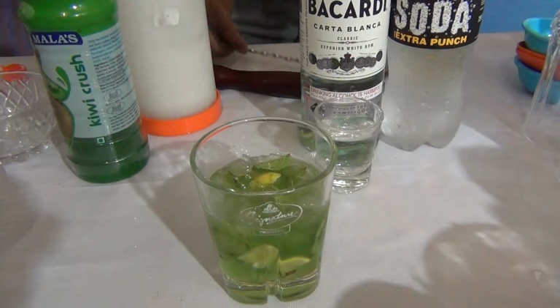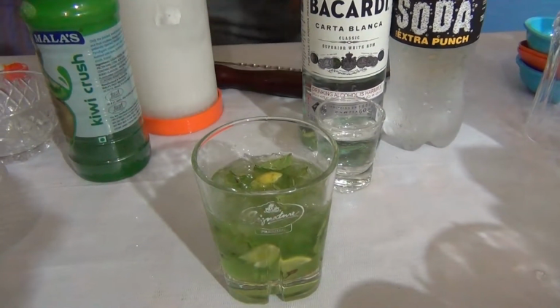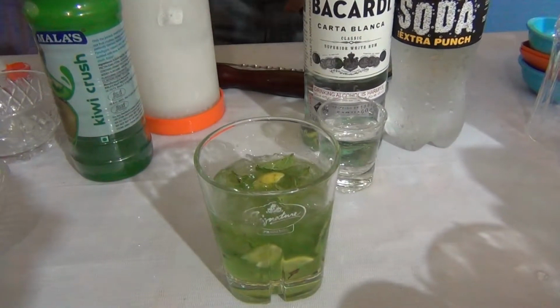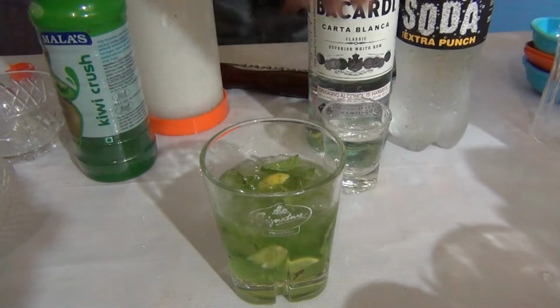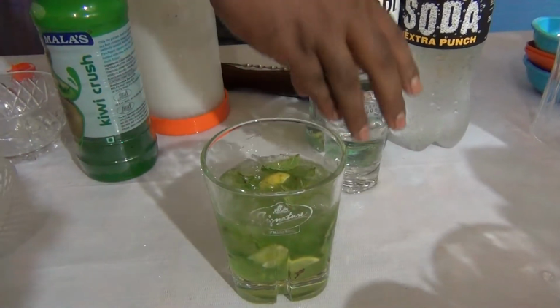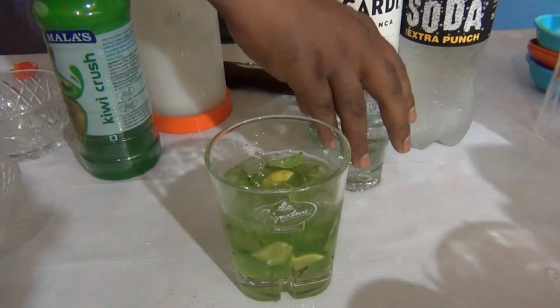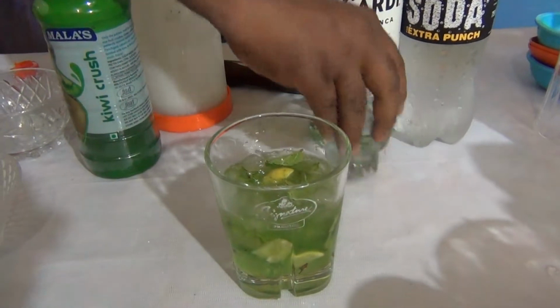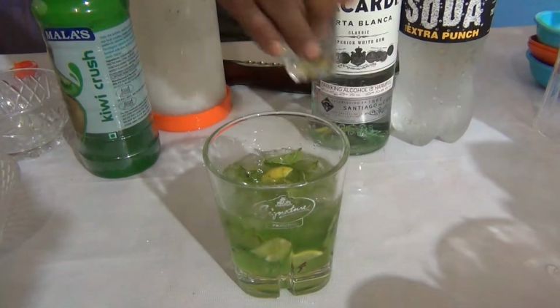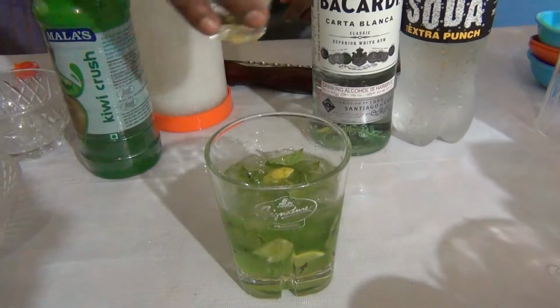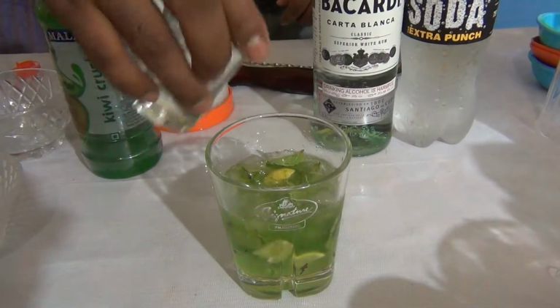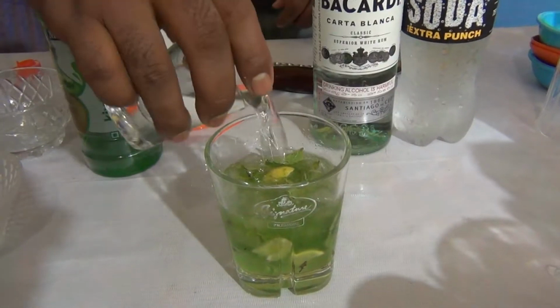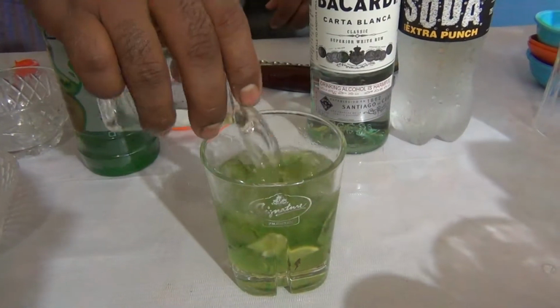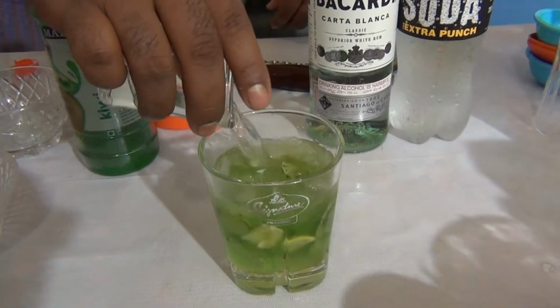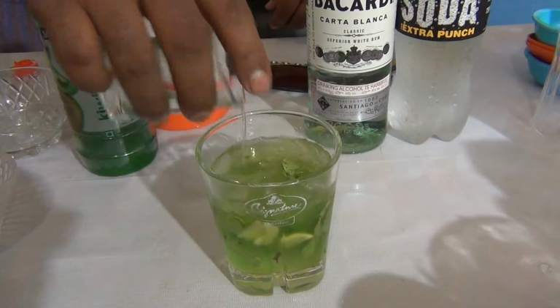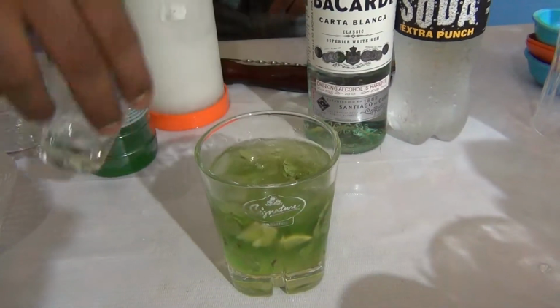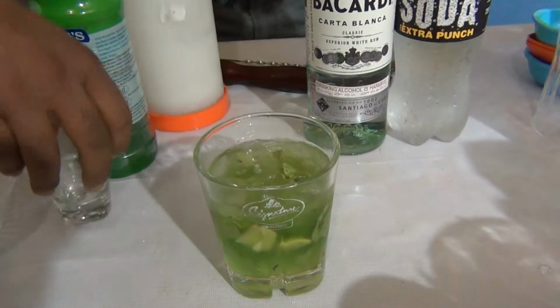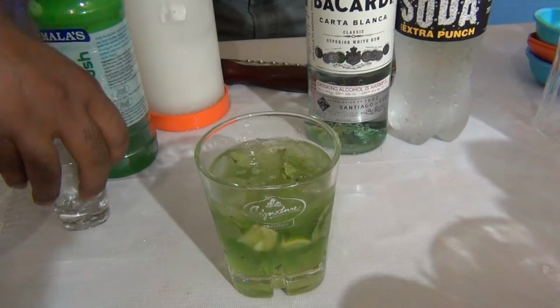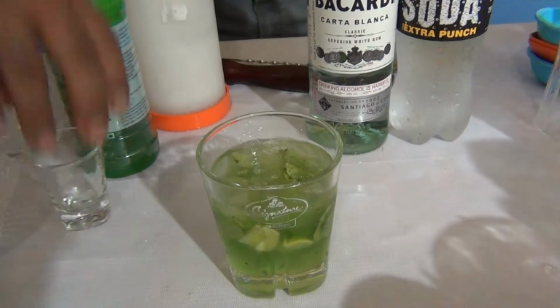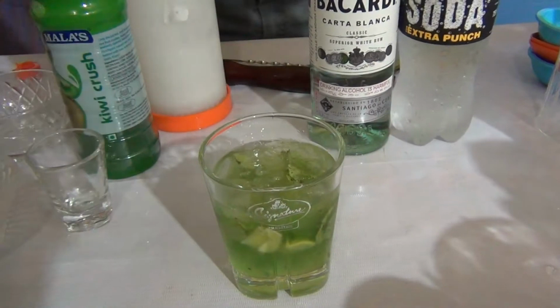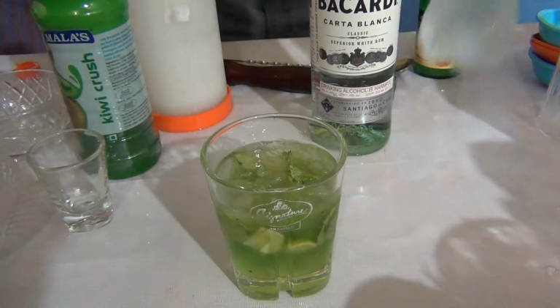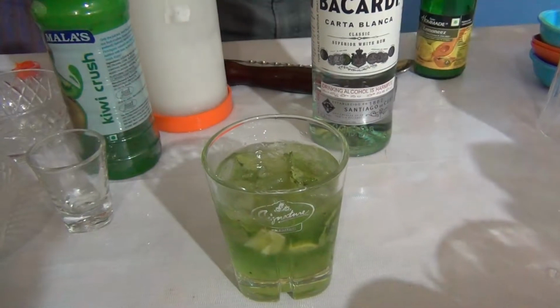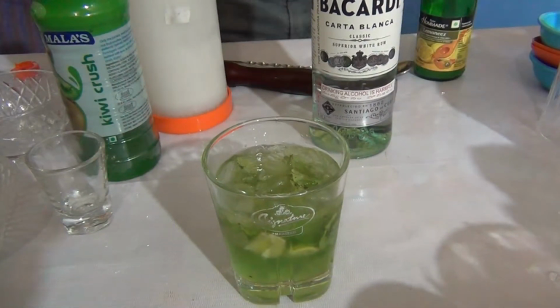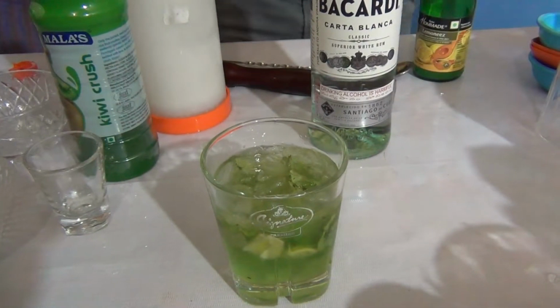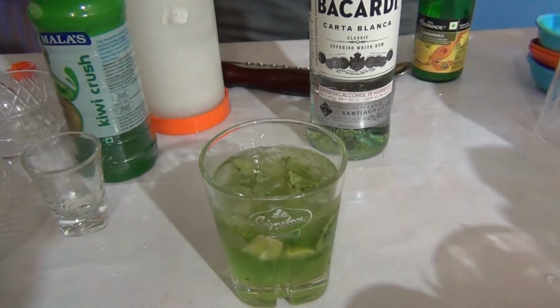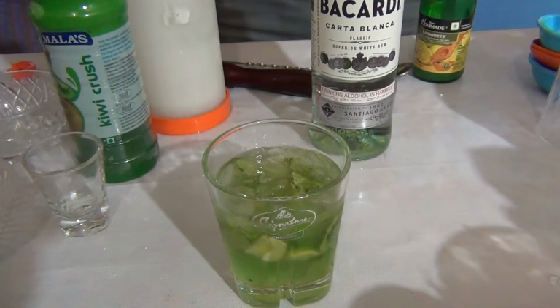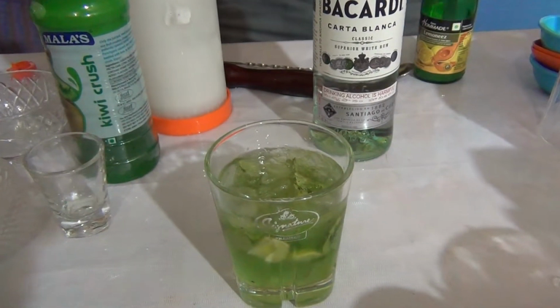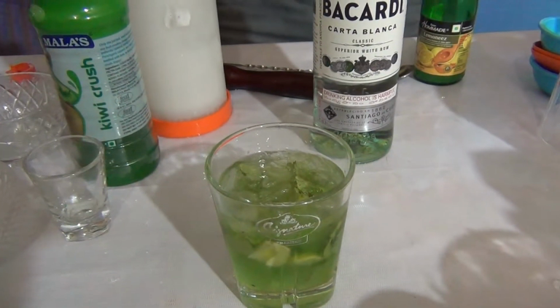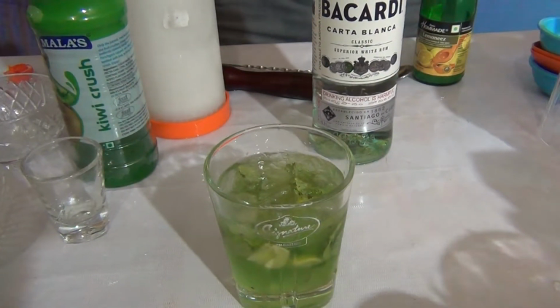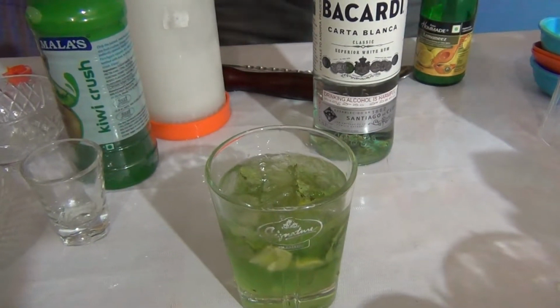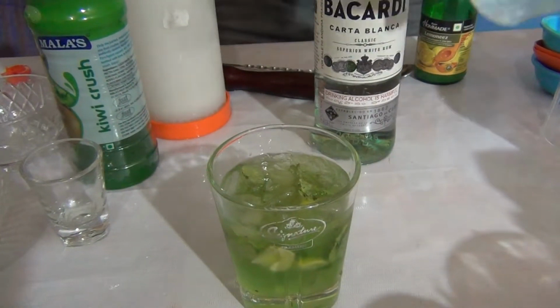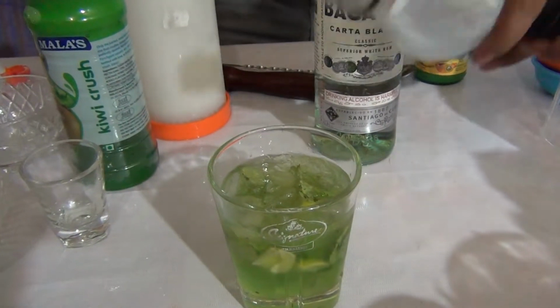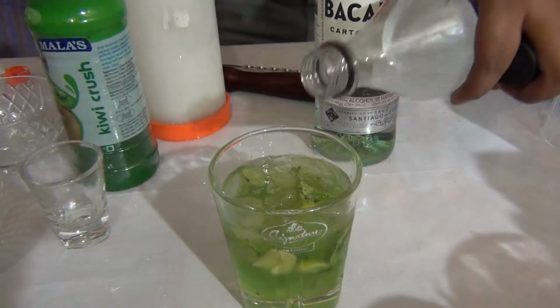Add the white rum and fill the glass with soda.